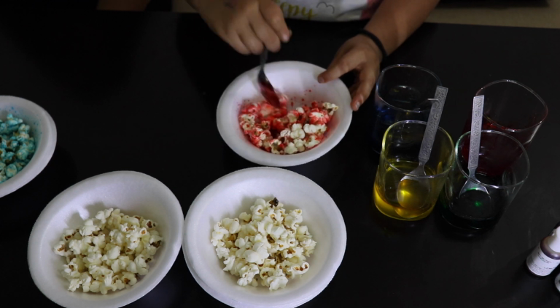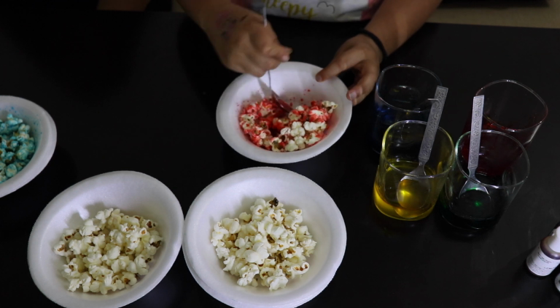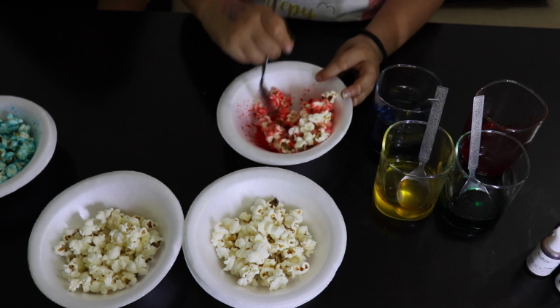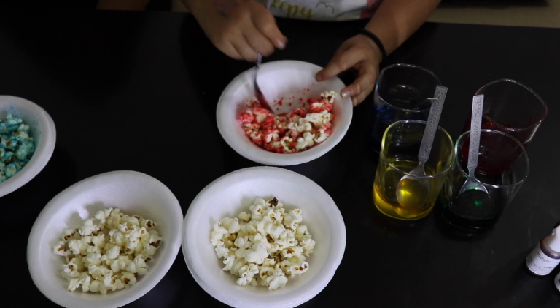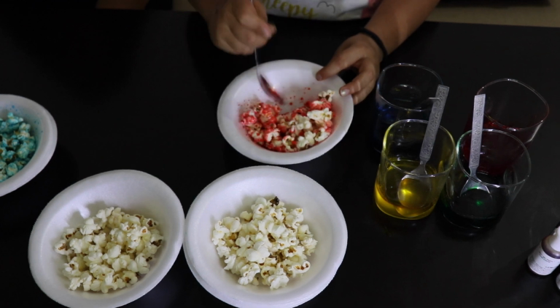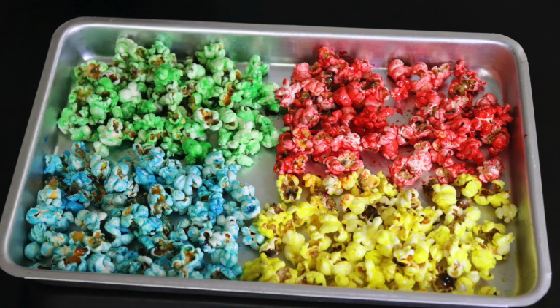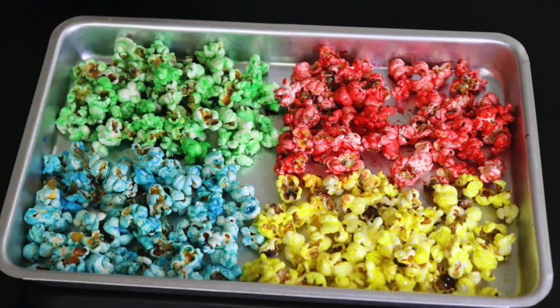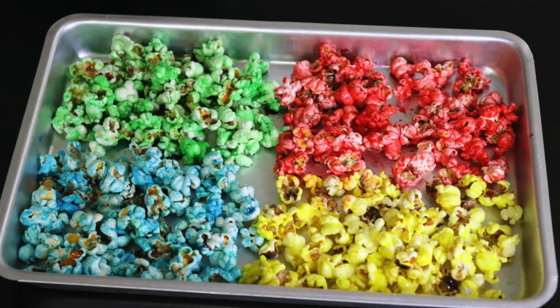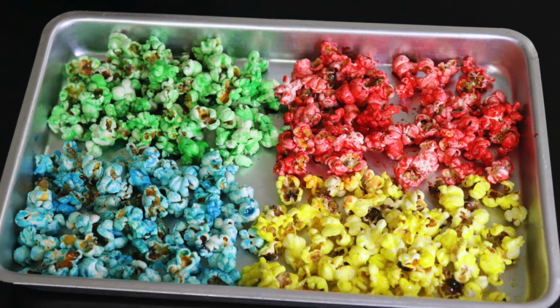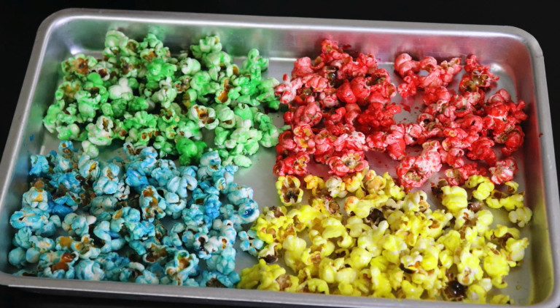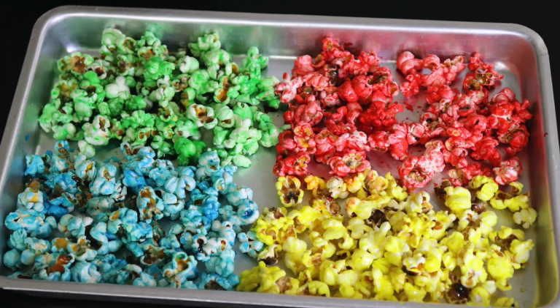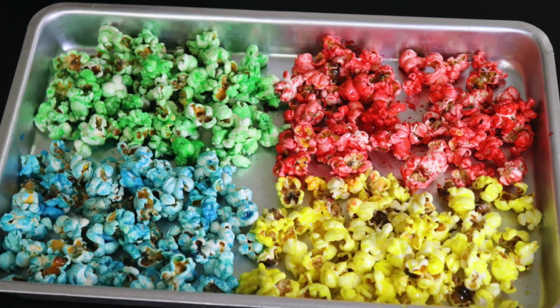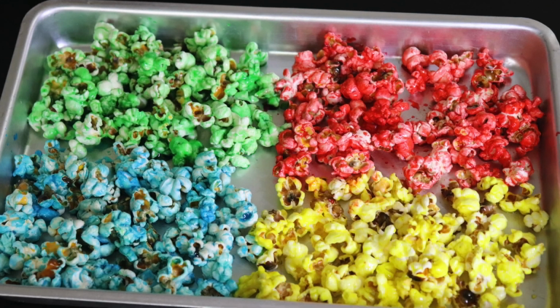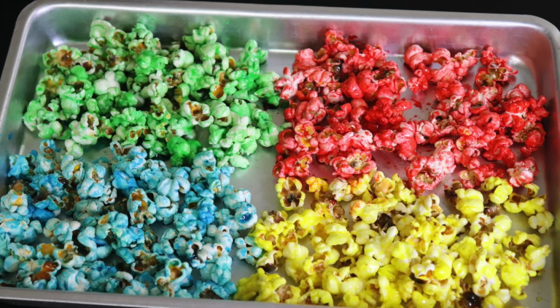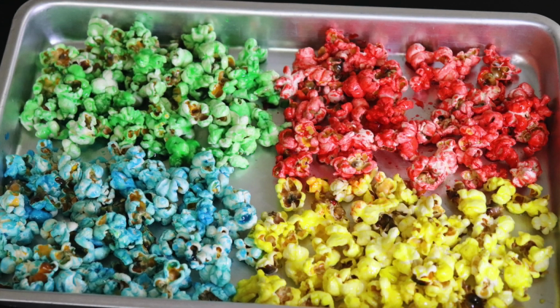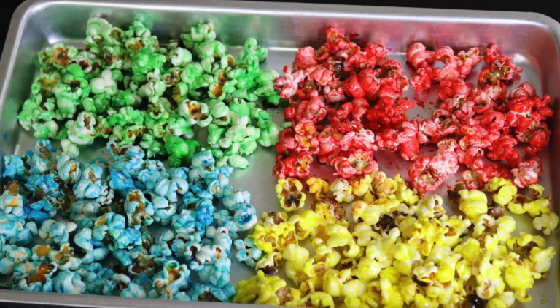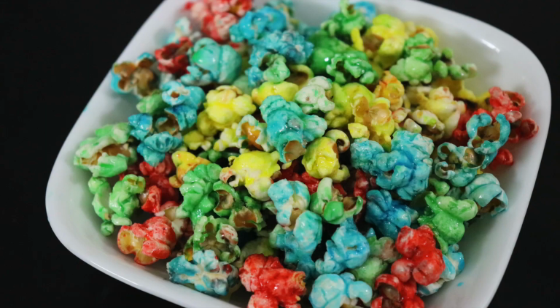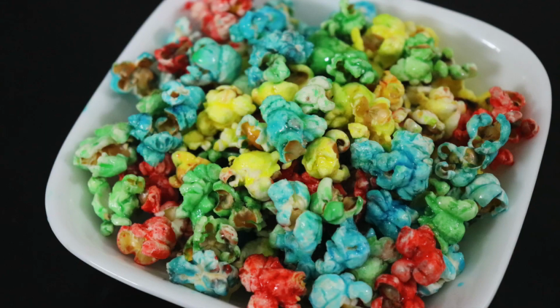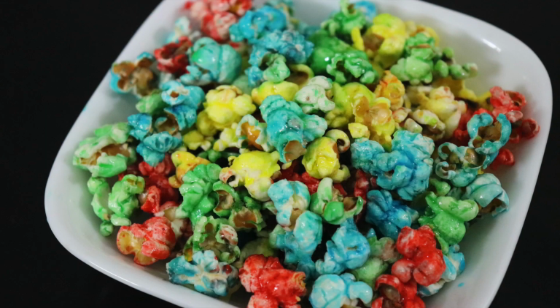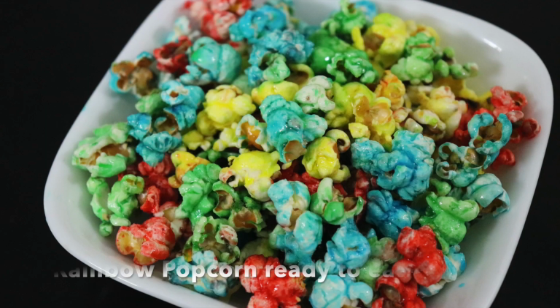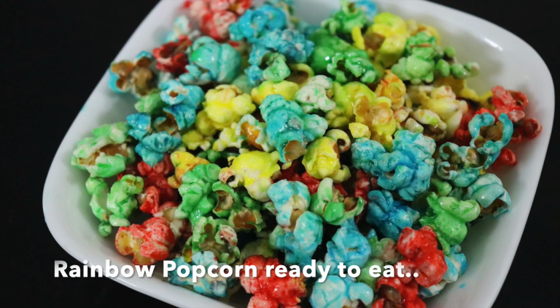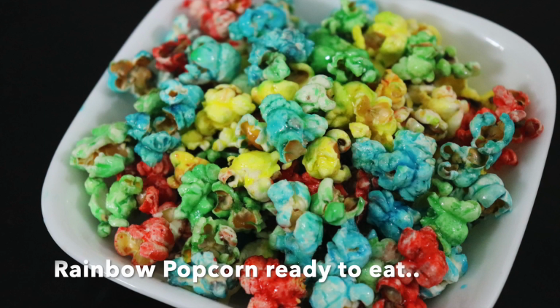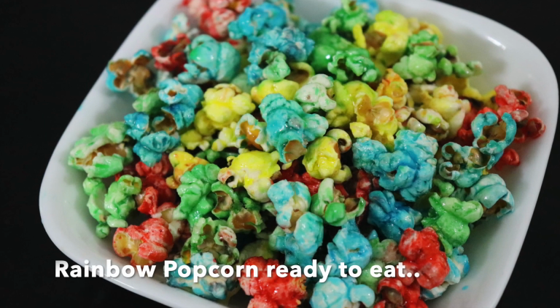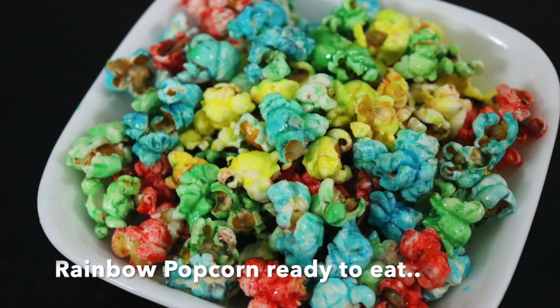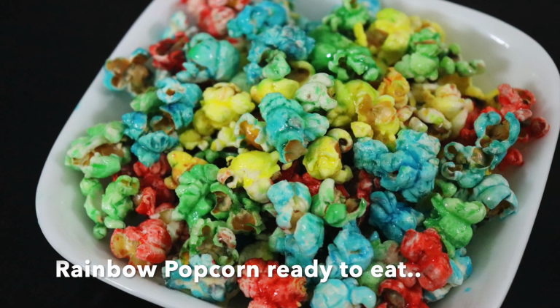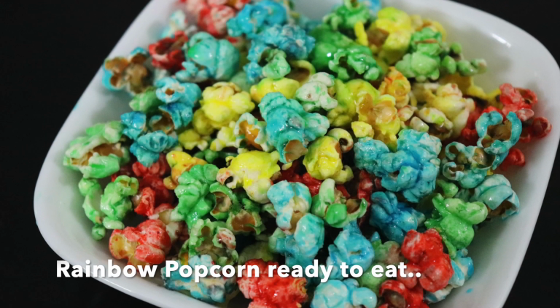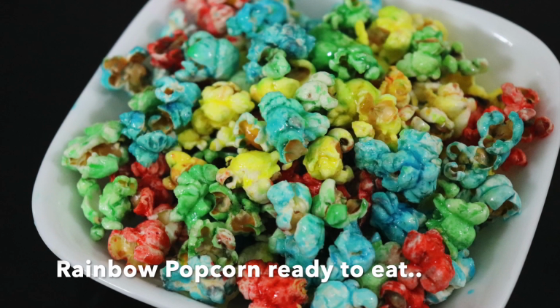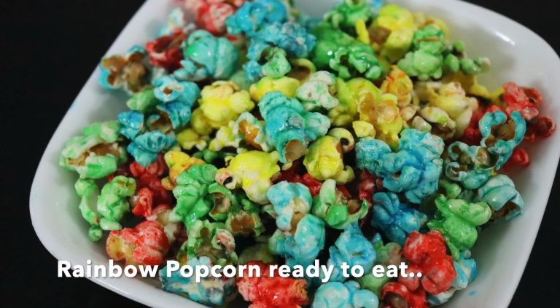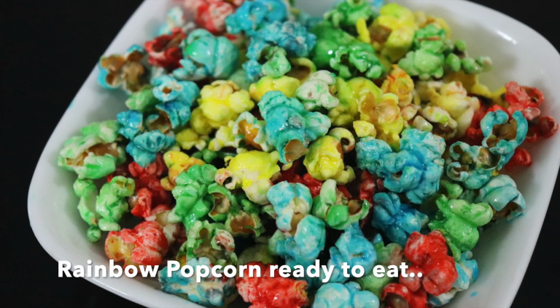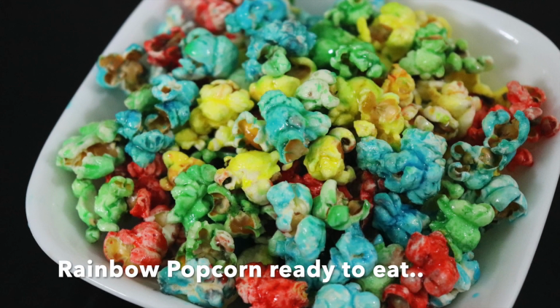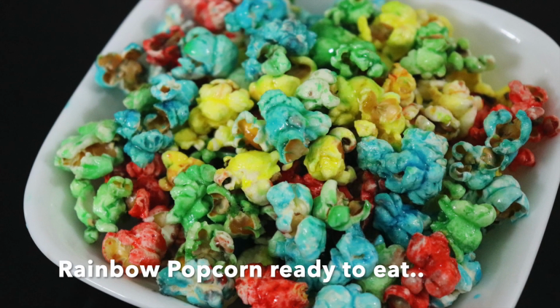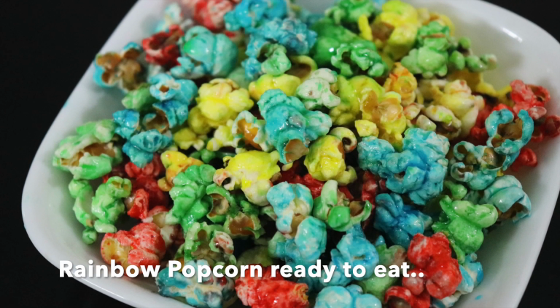Repeat the process for all the colors. Let each color dry separately. Enjoy your rainbow popcorn!